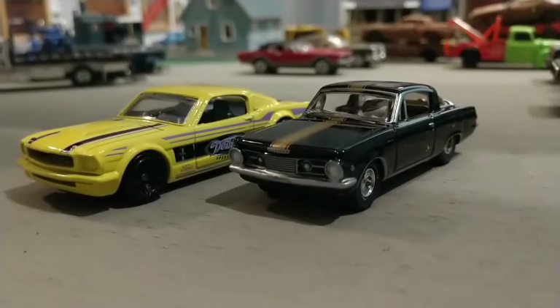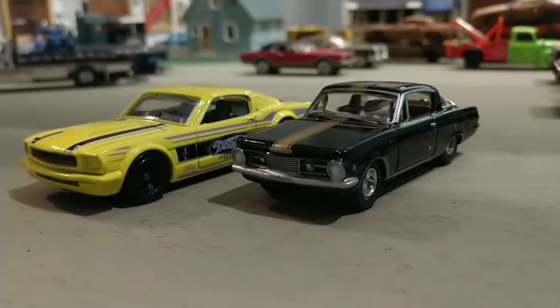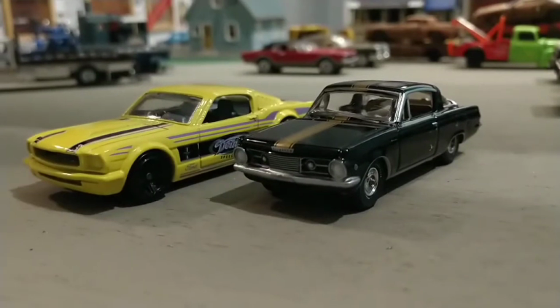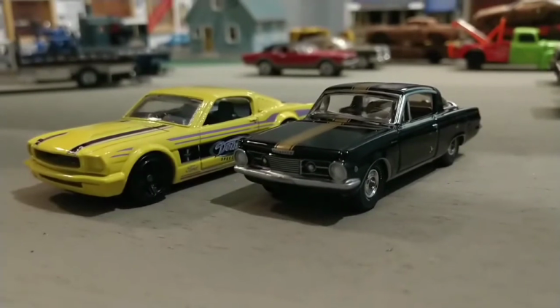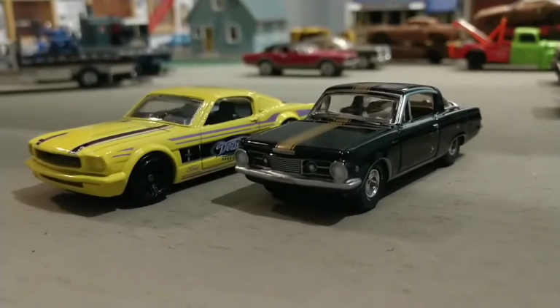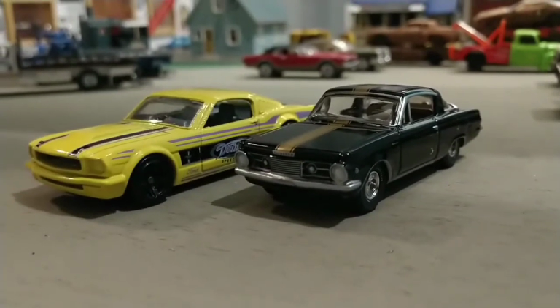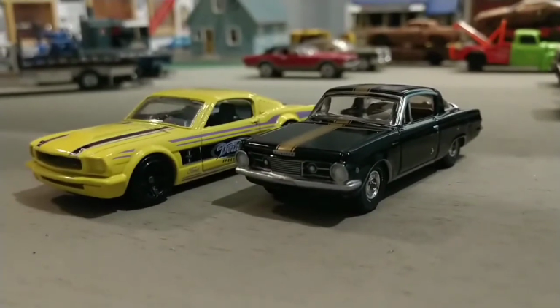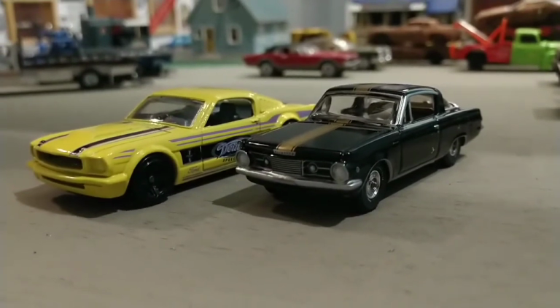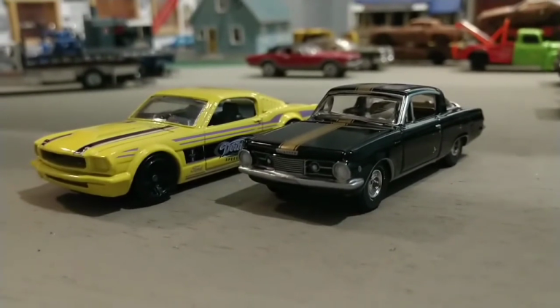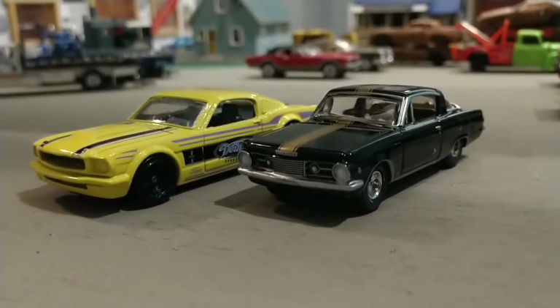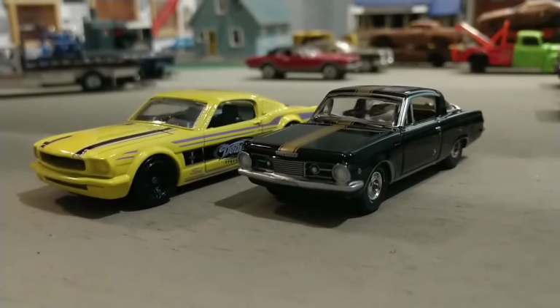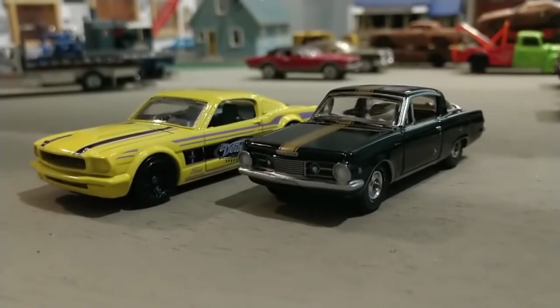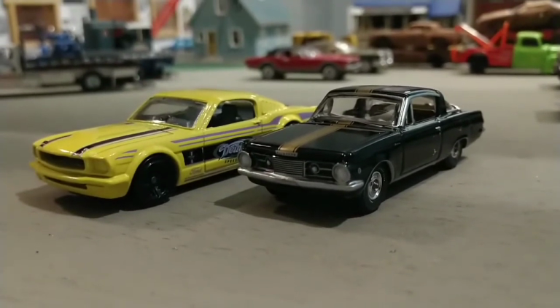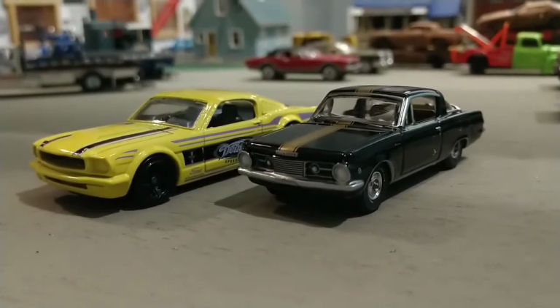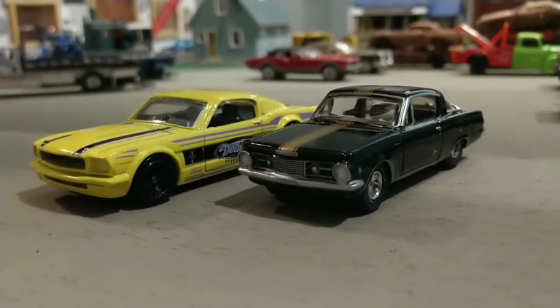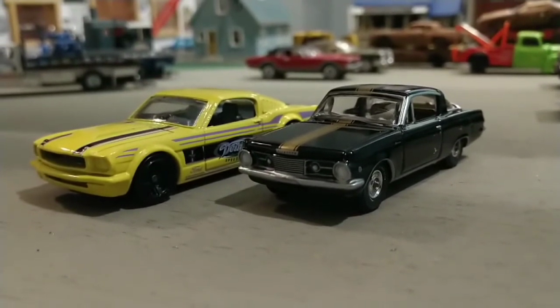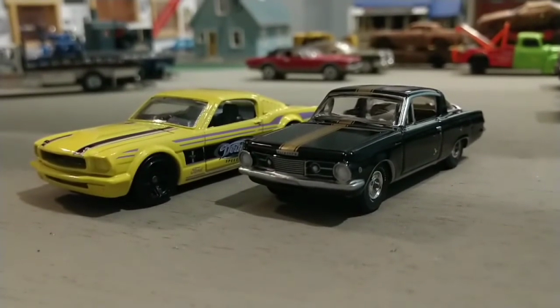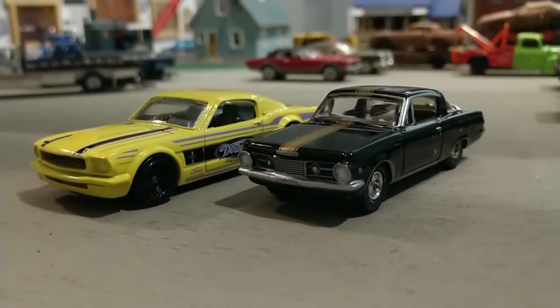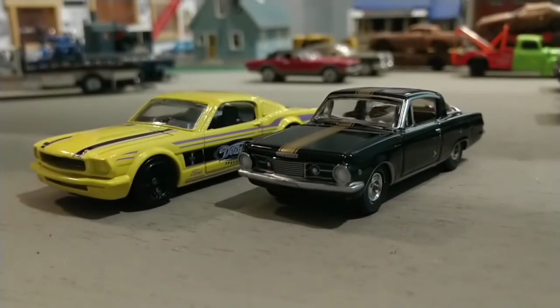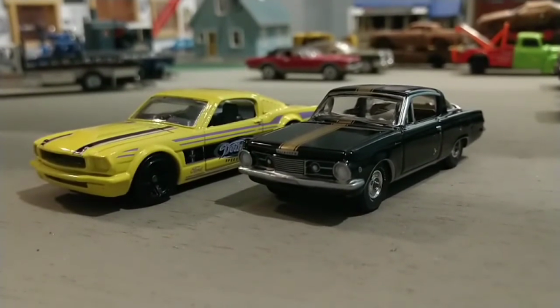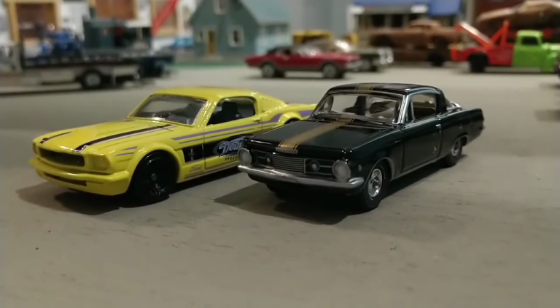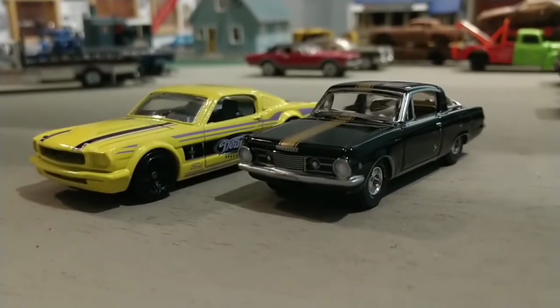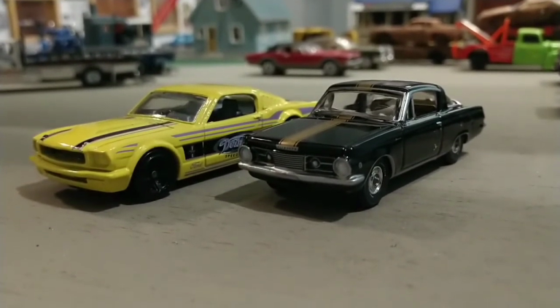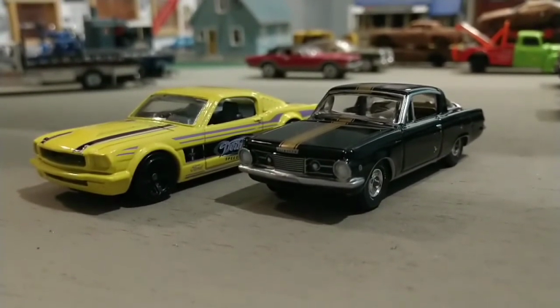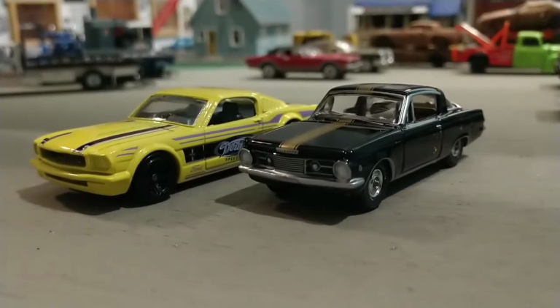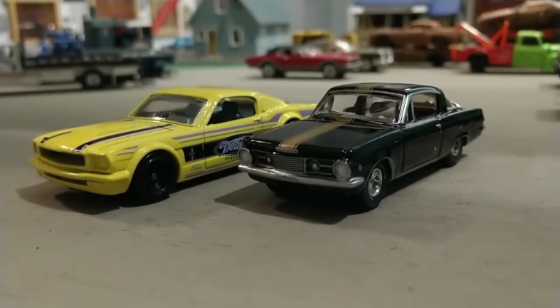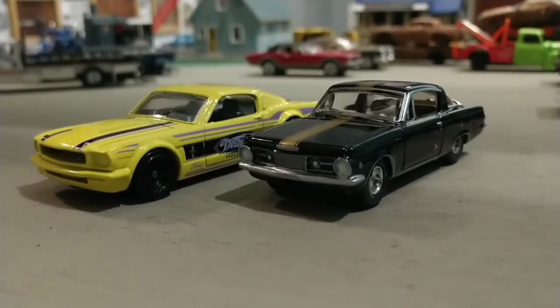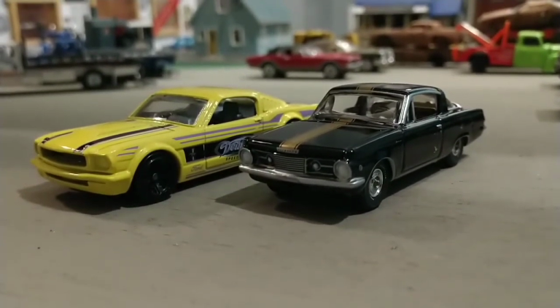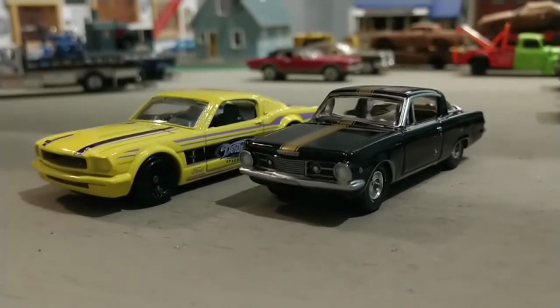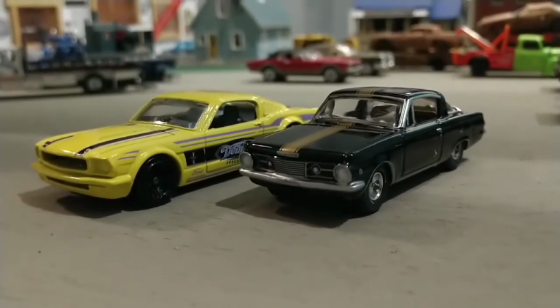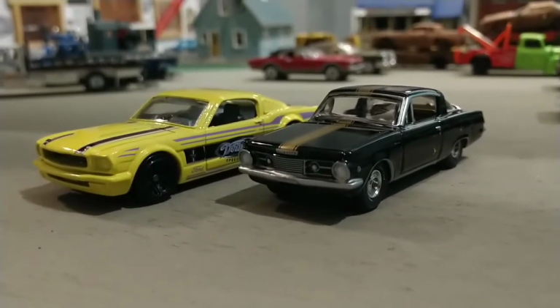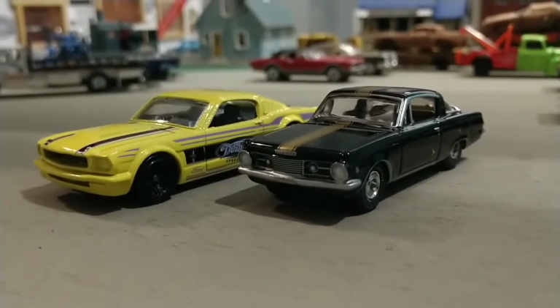Just couldn't resist sending it down the track a few times against a '65 Mustang.